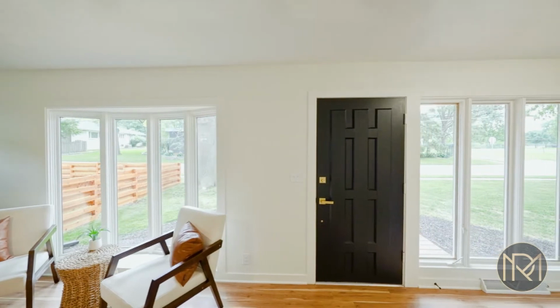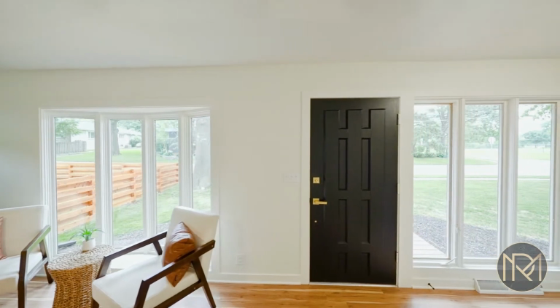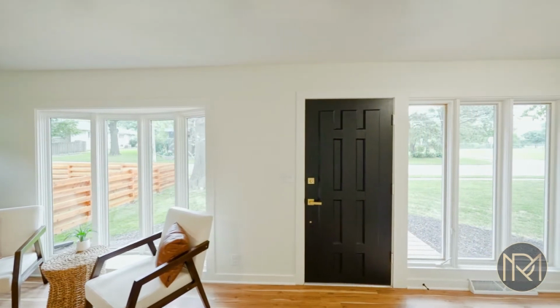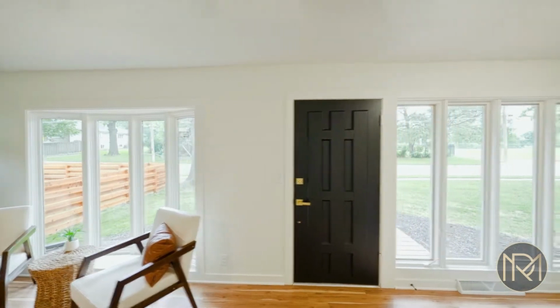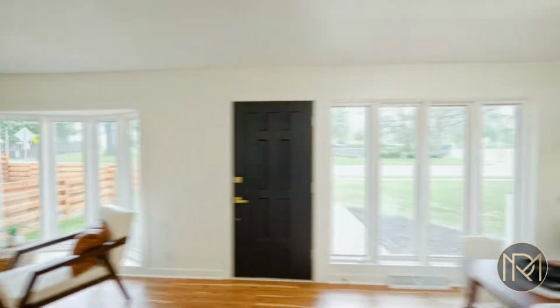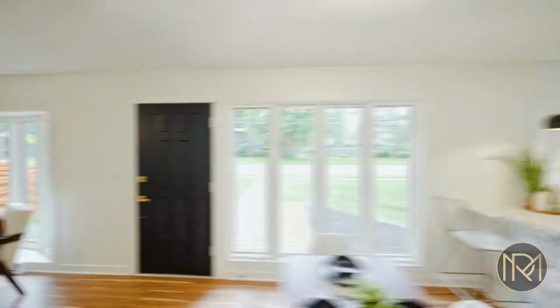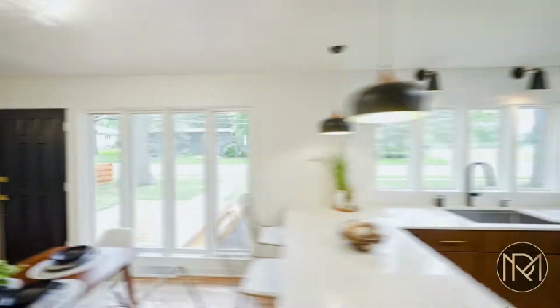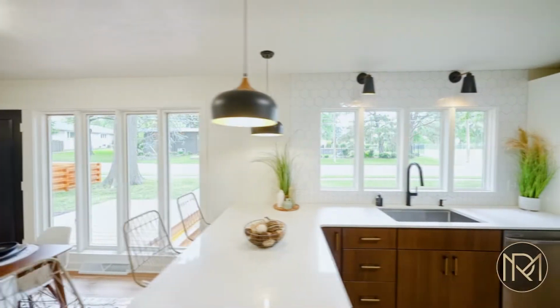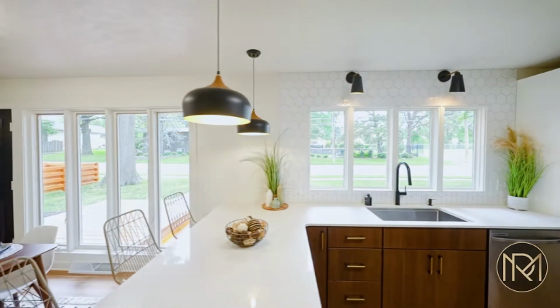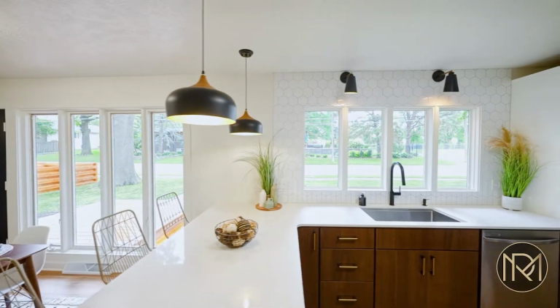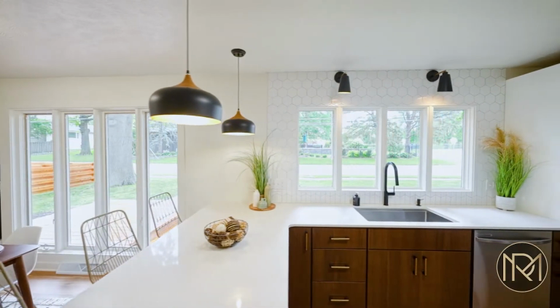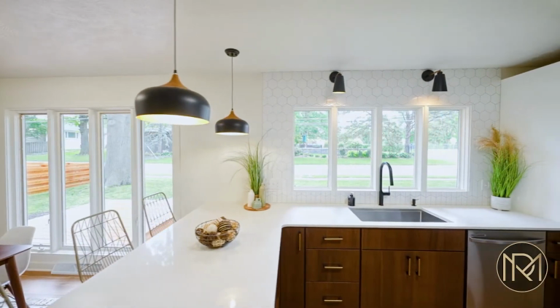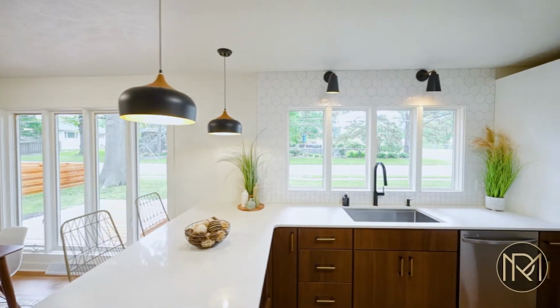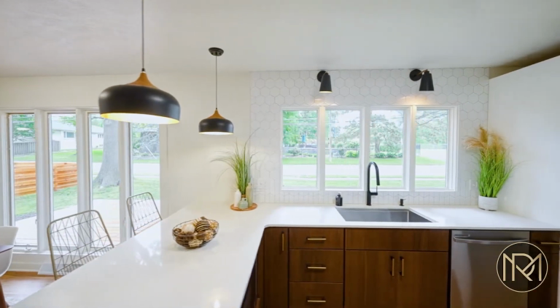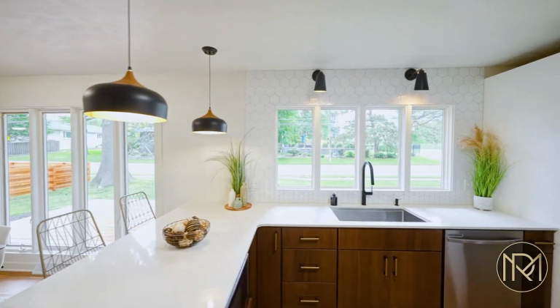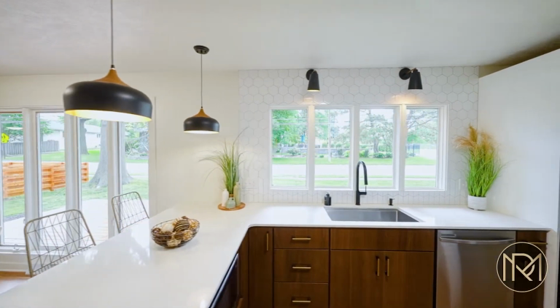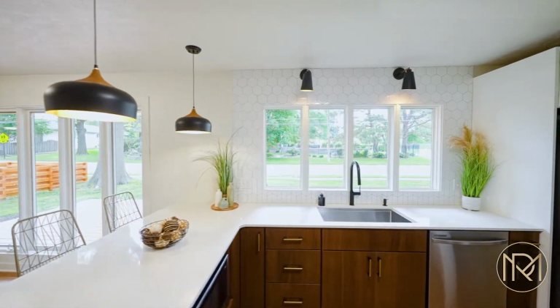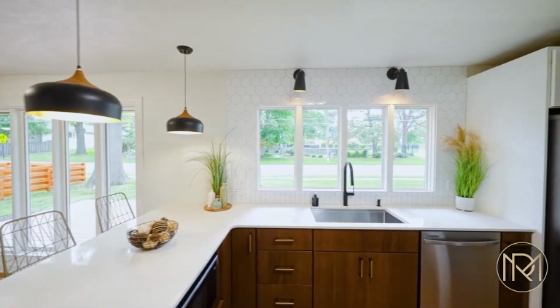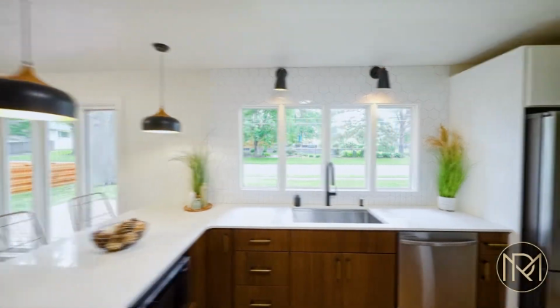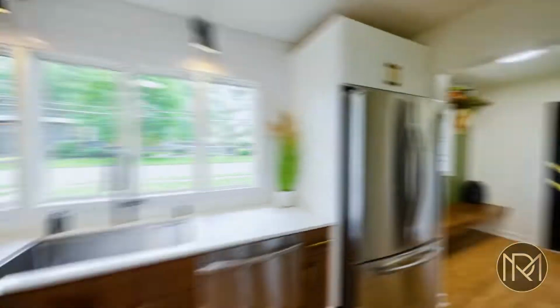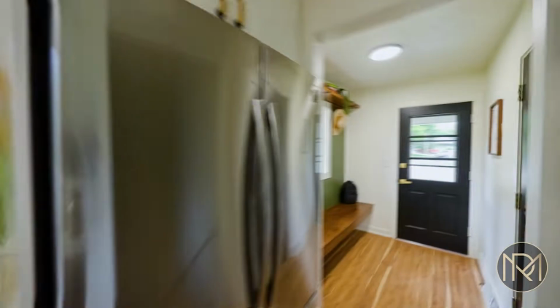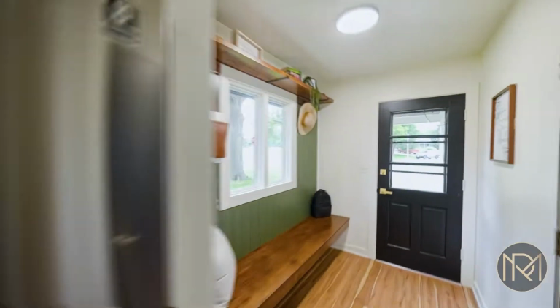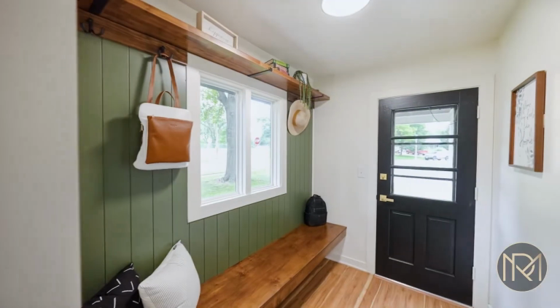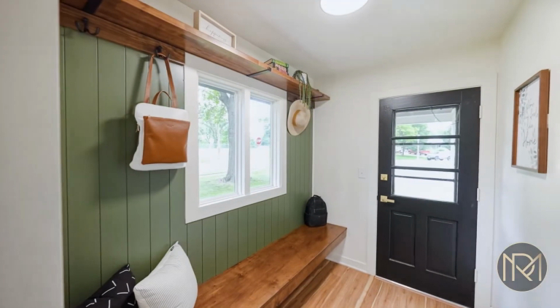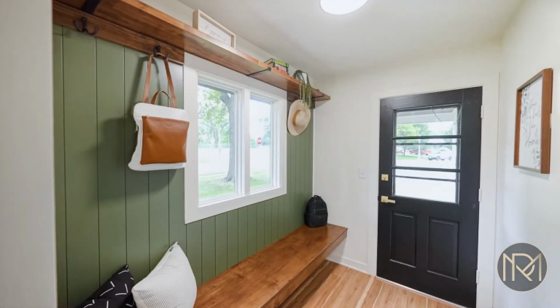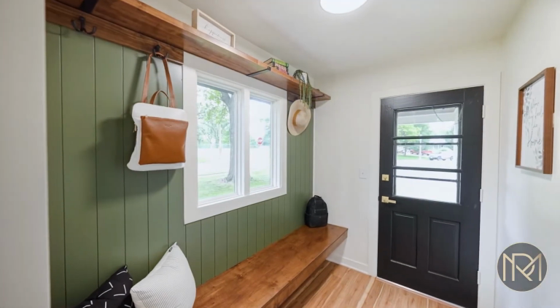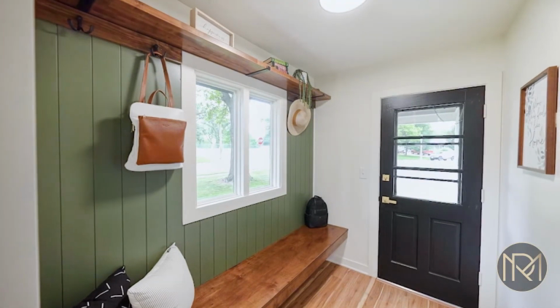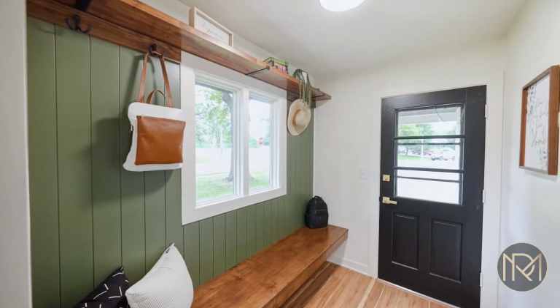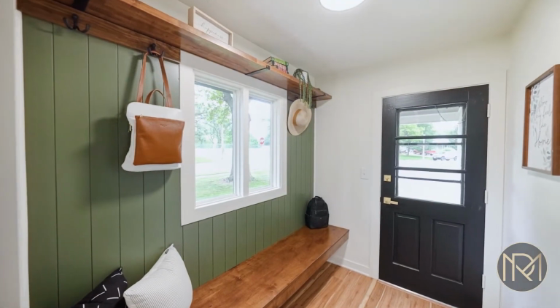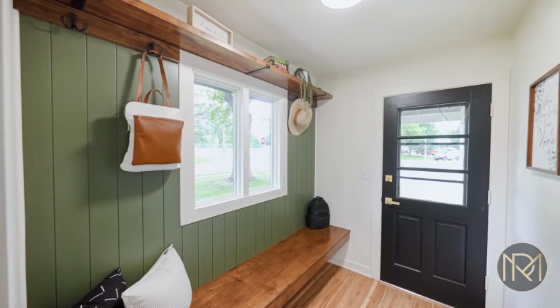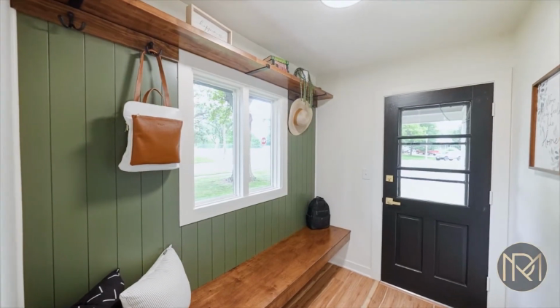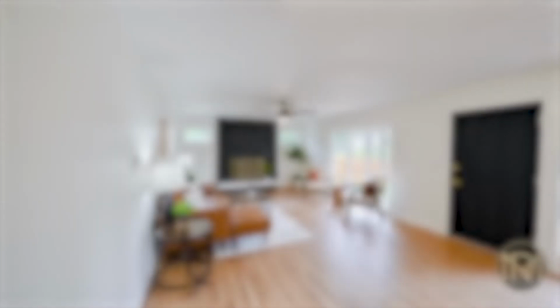As you enter into the front door, you'll see an open-concept living room and kitchen that's been fully remodeled with a mid-century modern design.